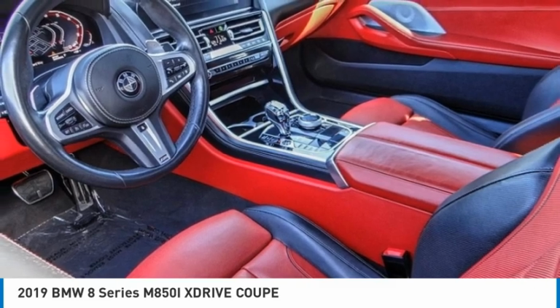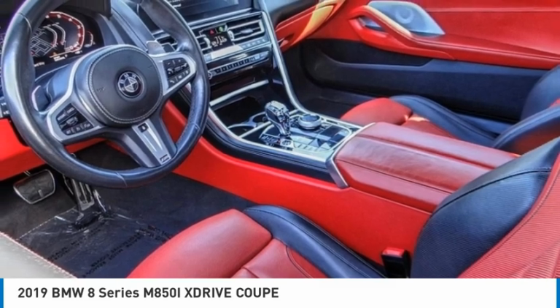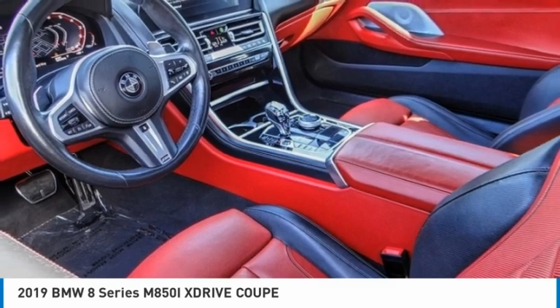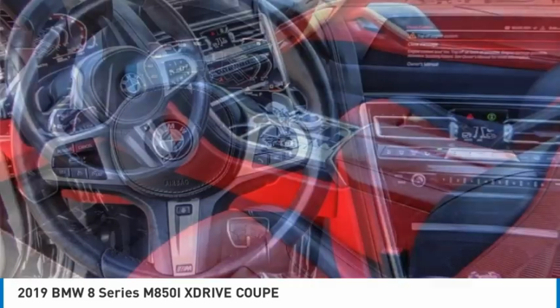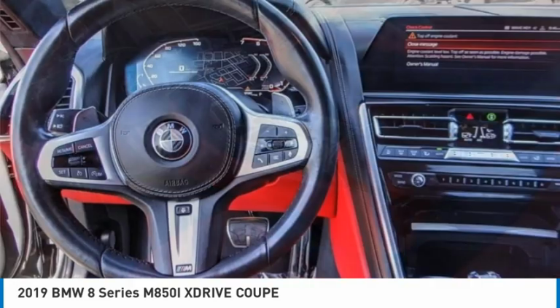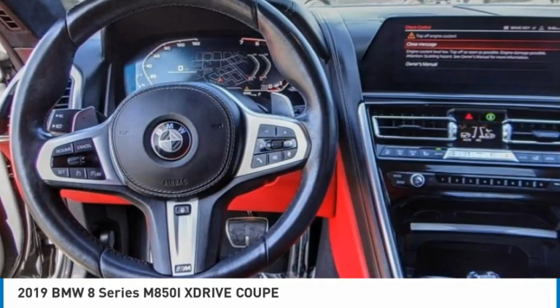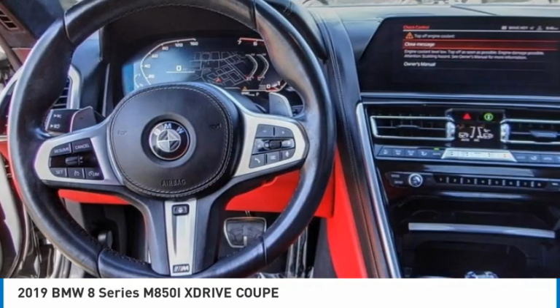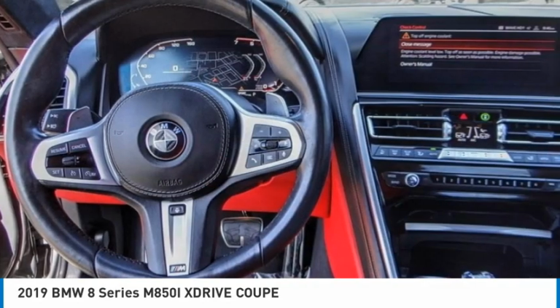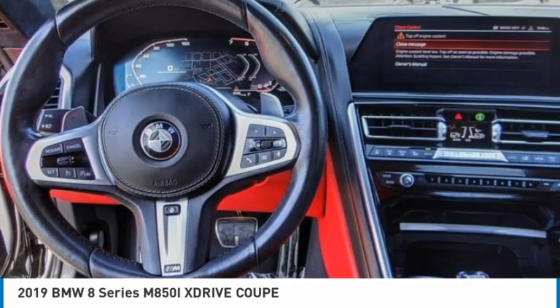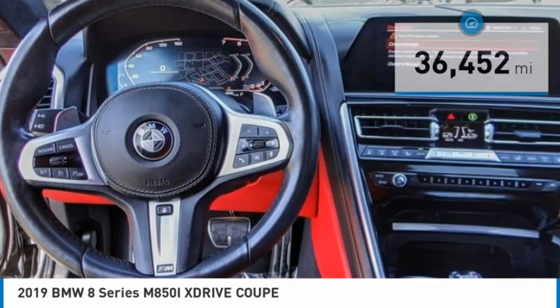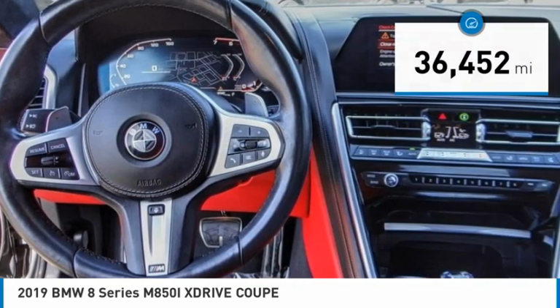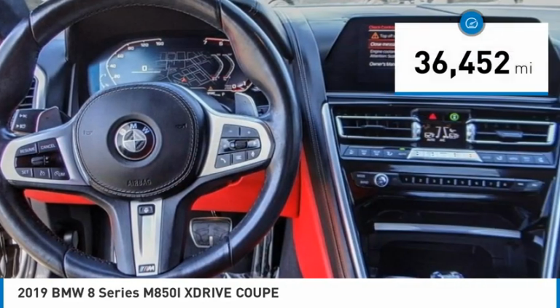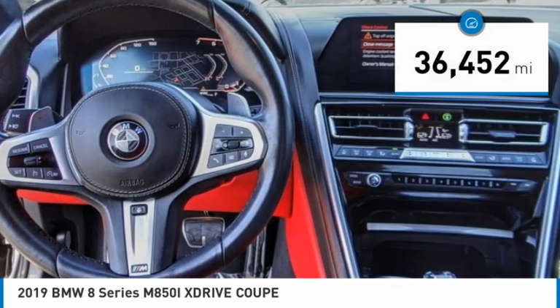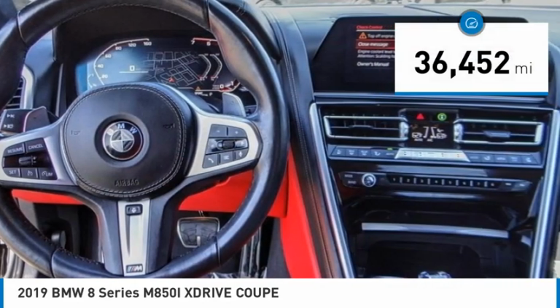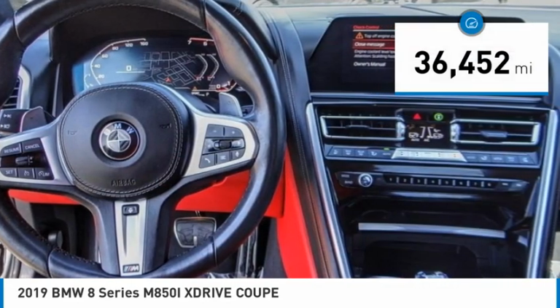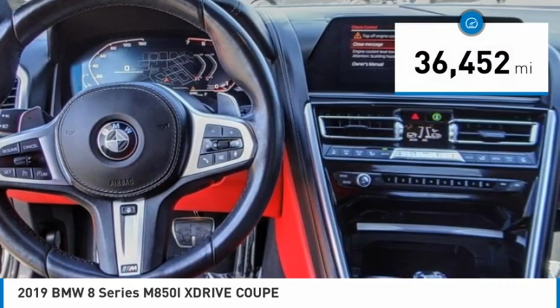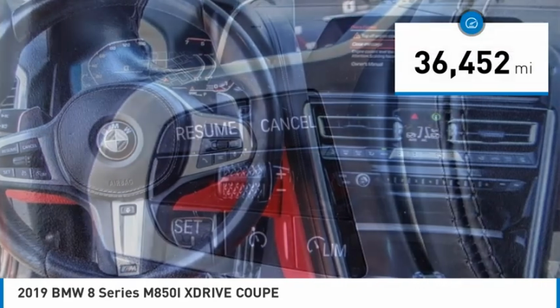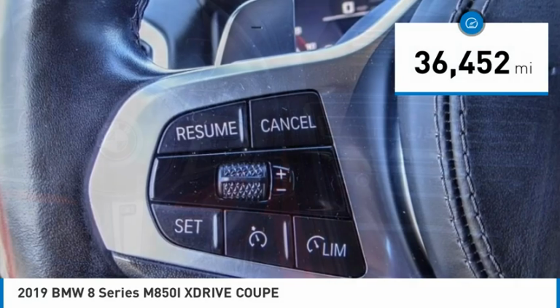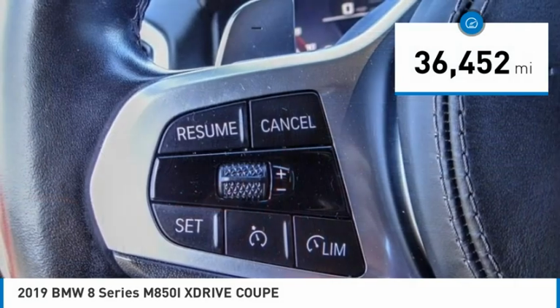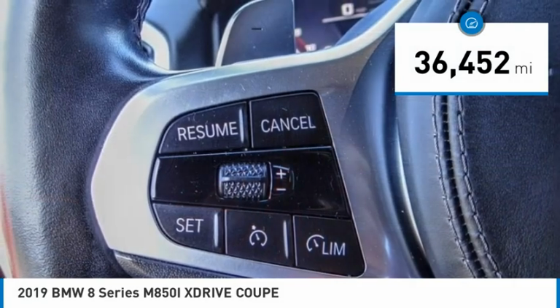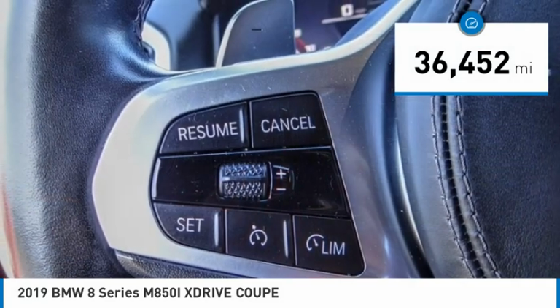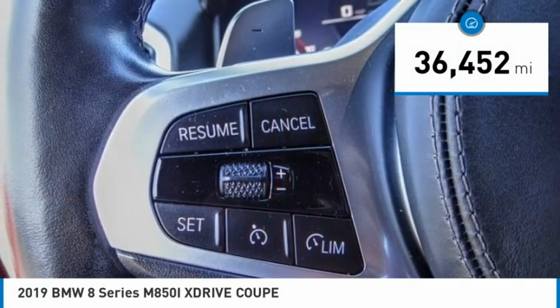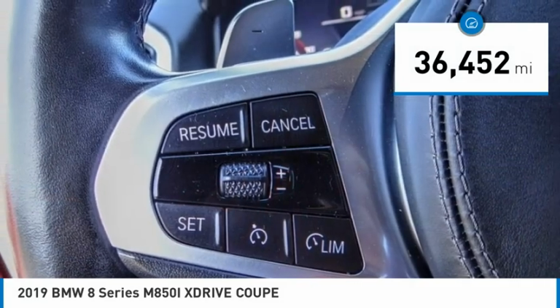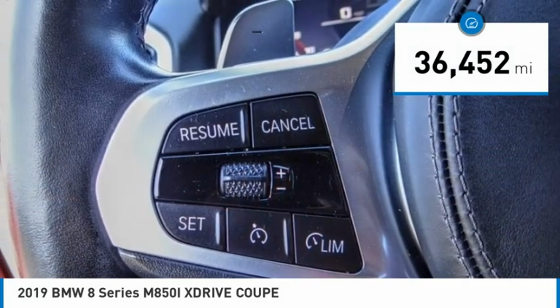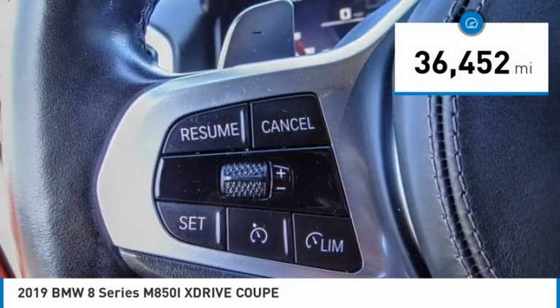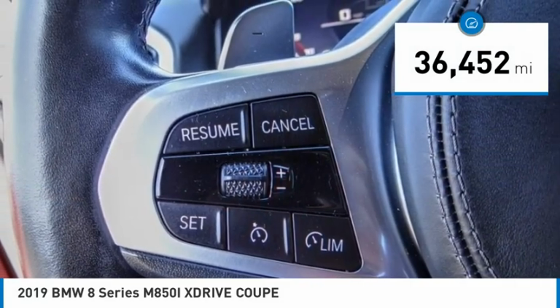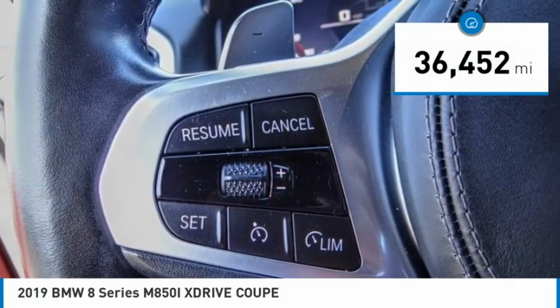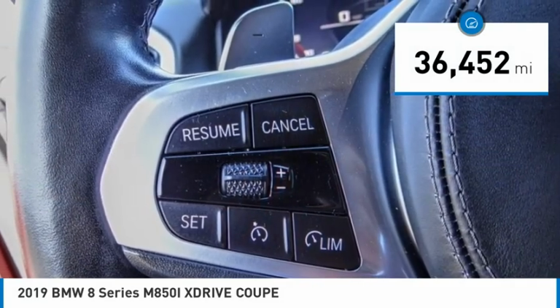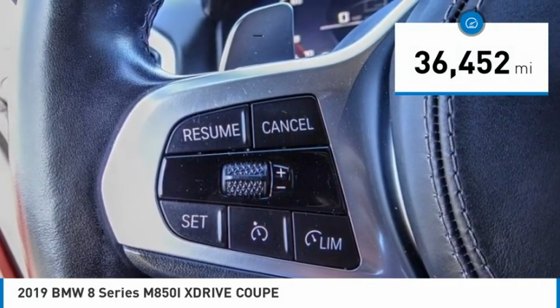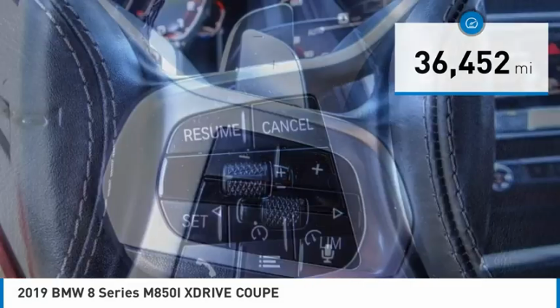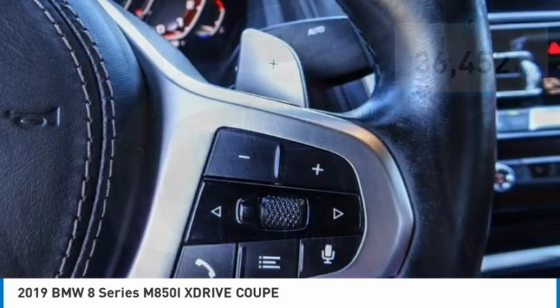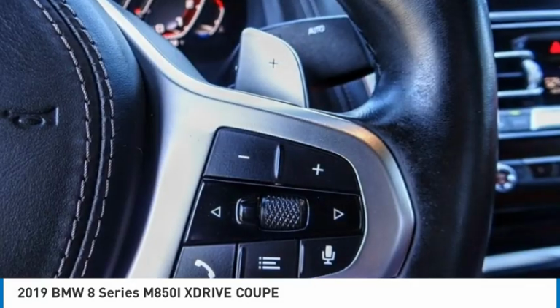Born for speed, this vehicle has less than 40,000 miles. Here are some of this vehicle's great options.